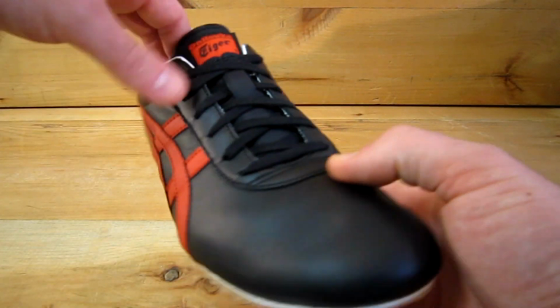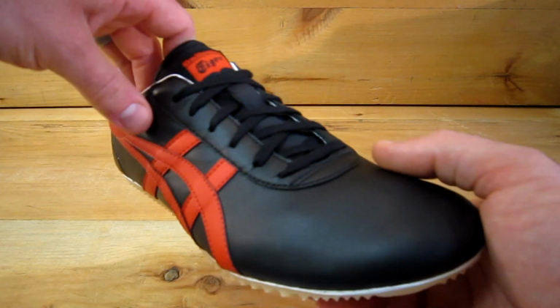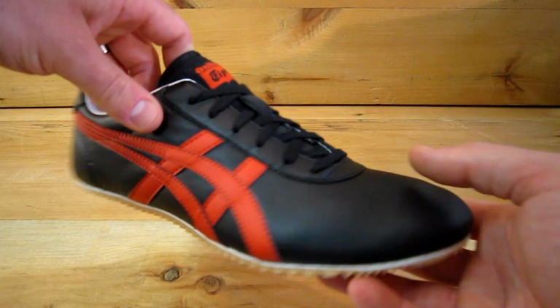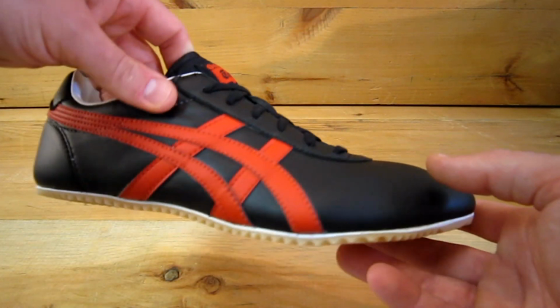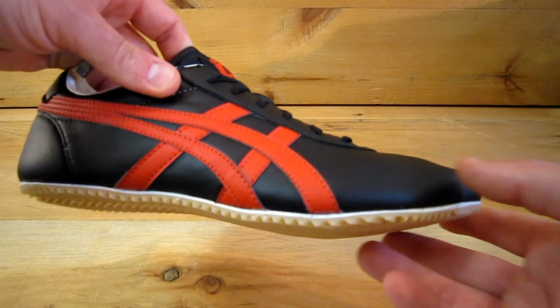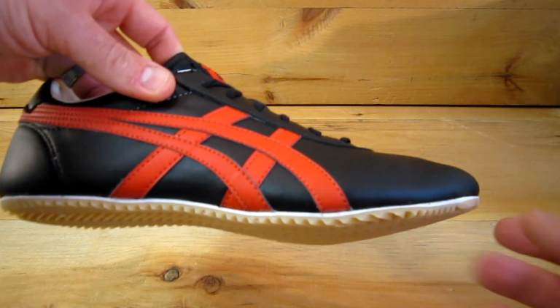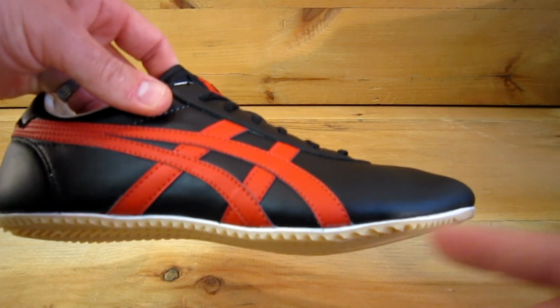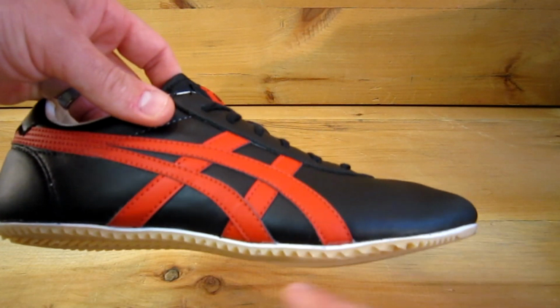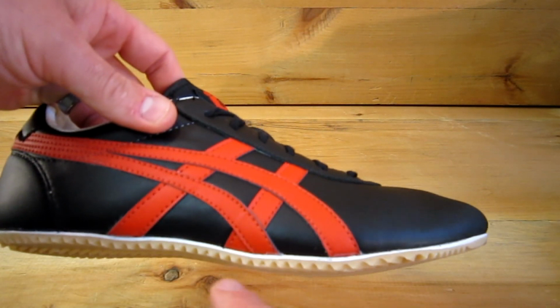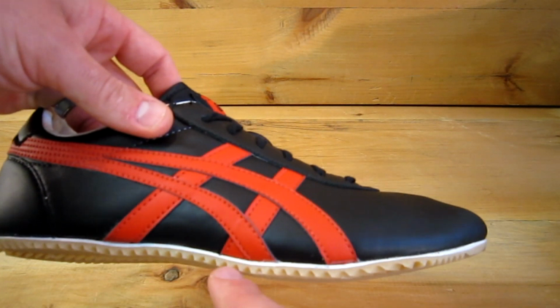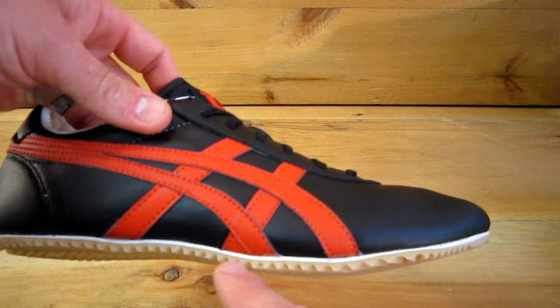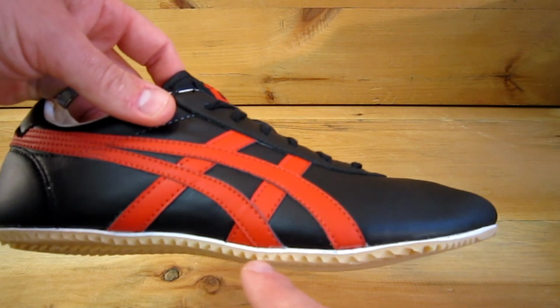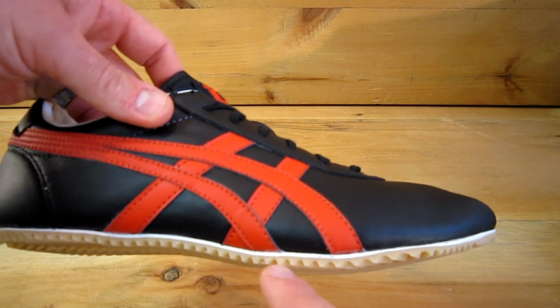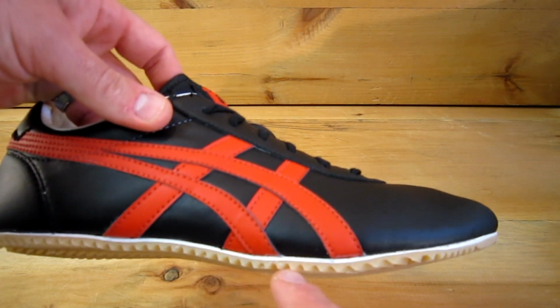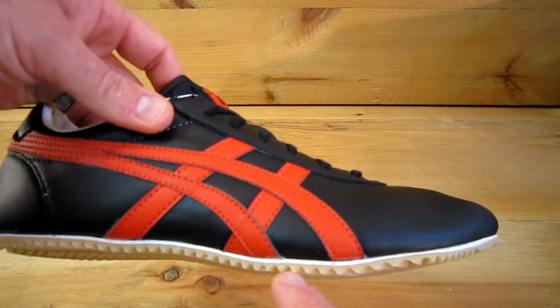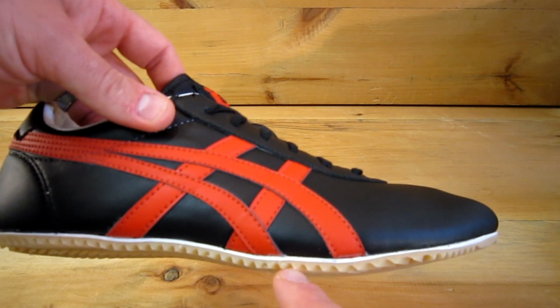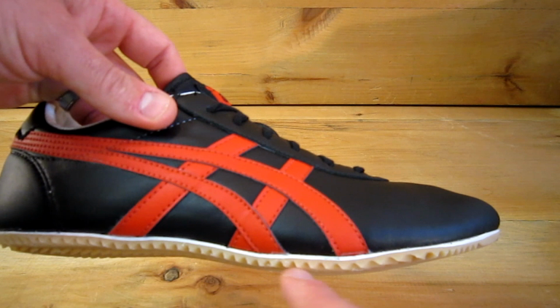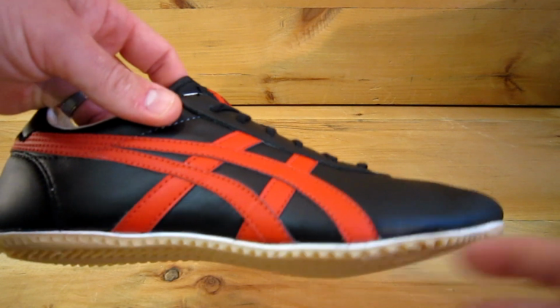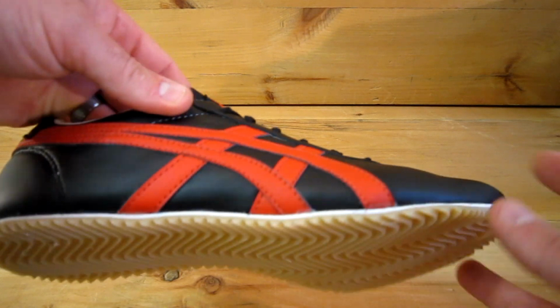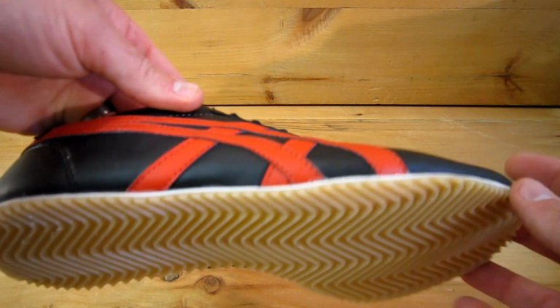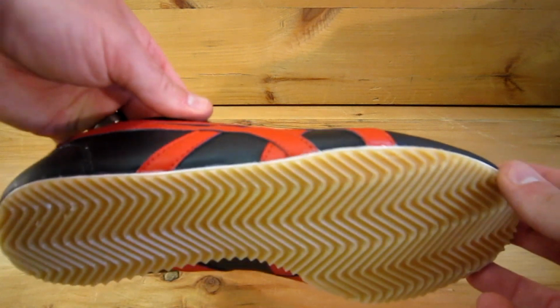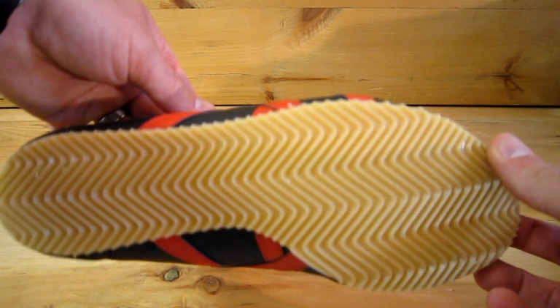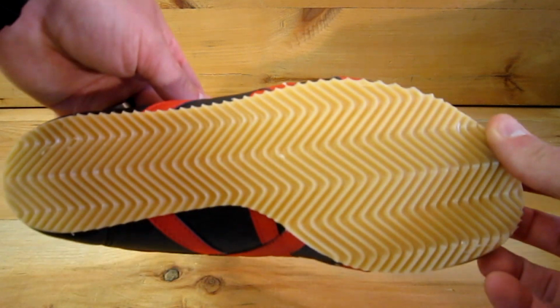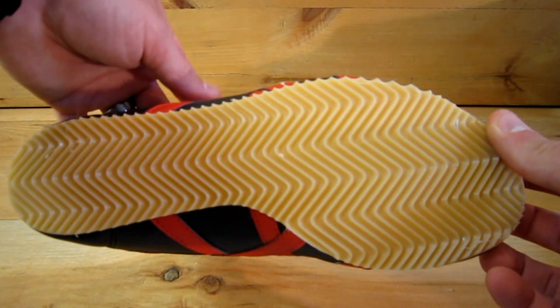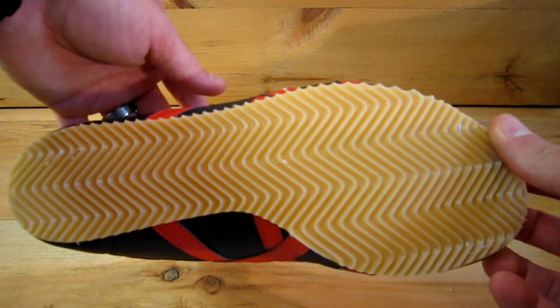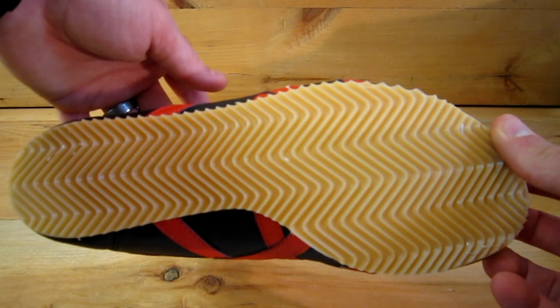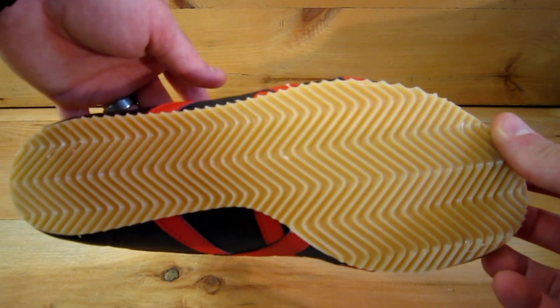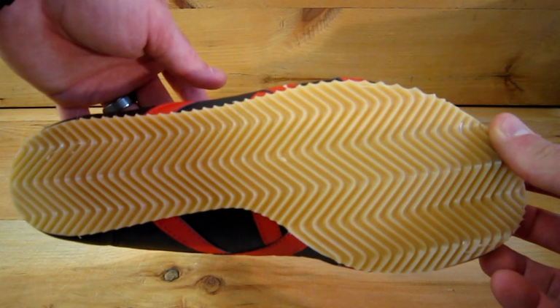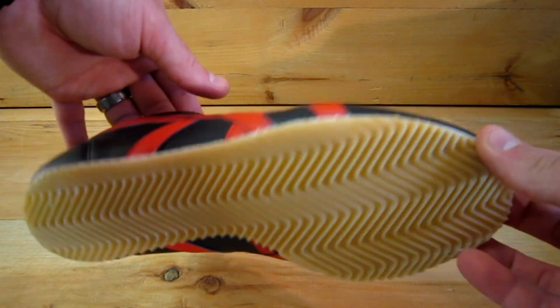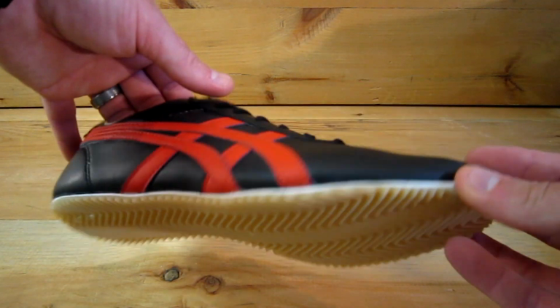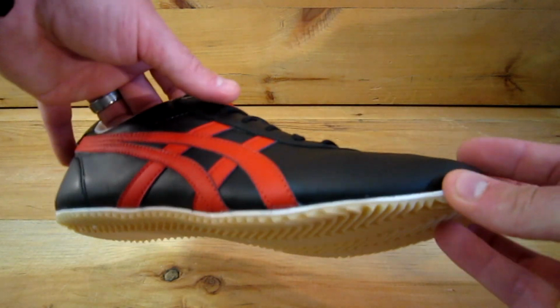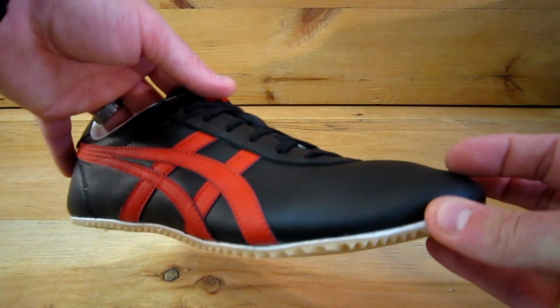As you can see, it barely has any cushioning in it at all. It has a herringbone rubber outsole.